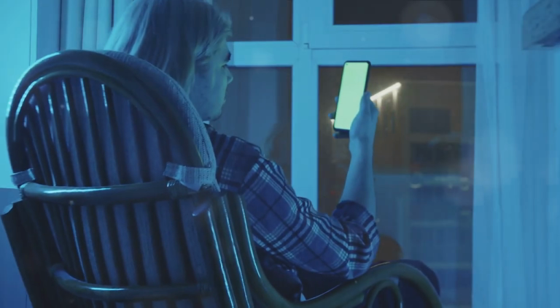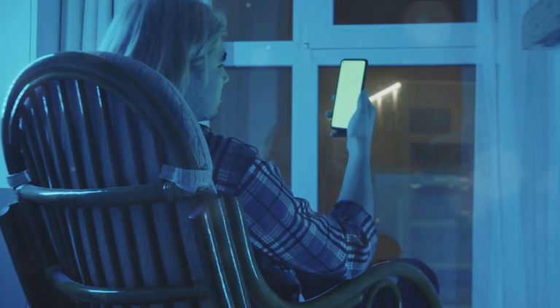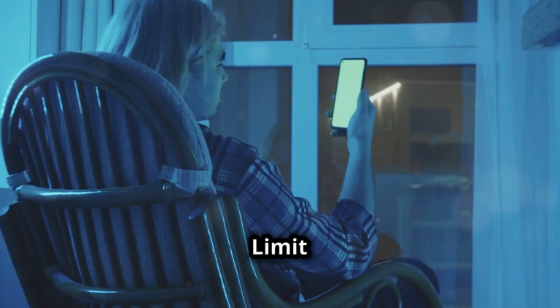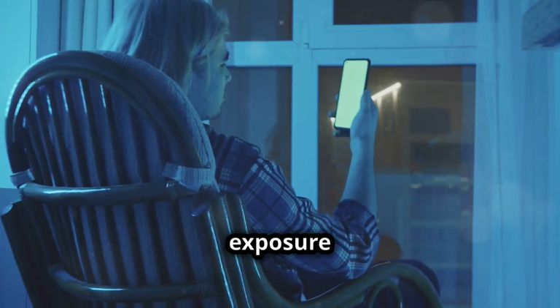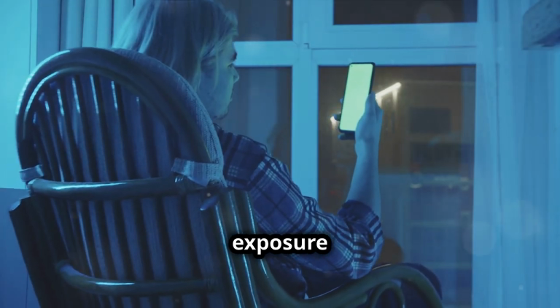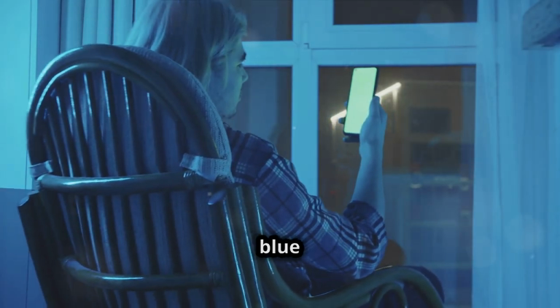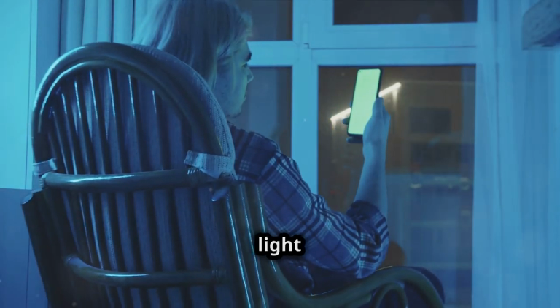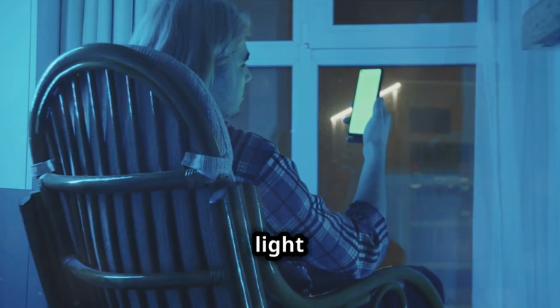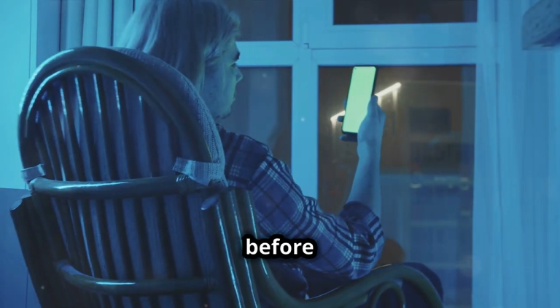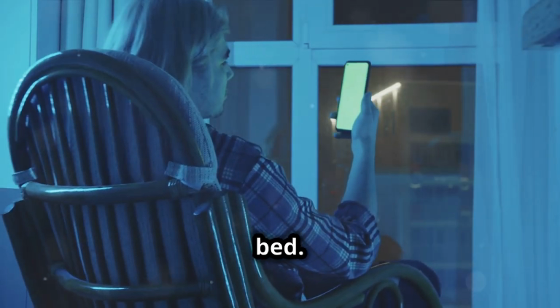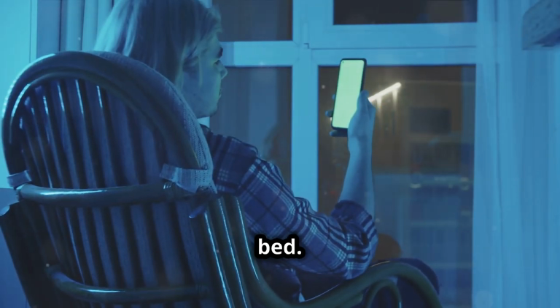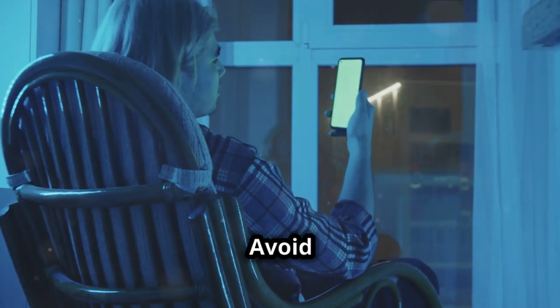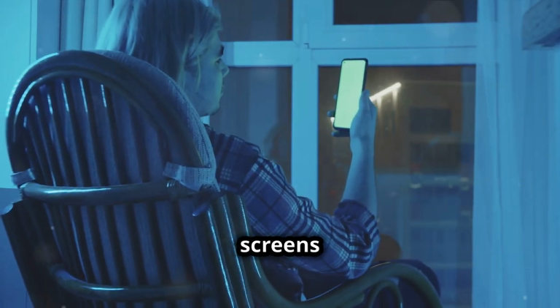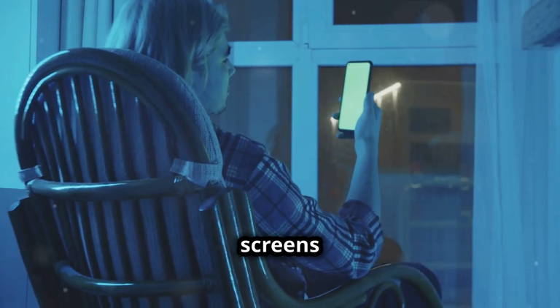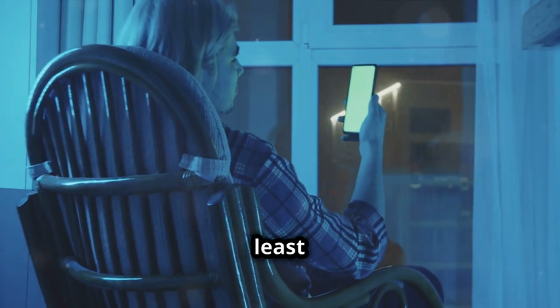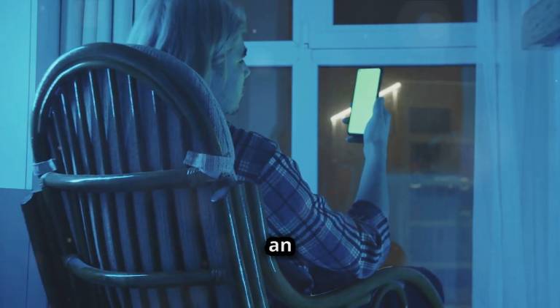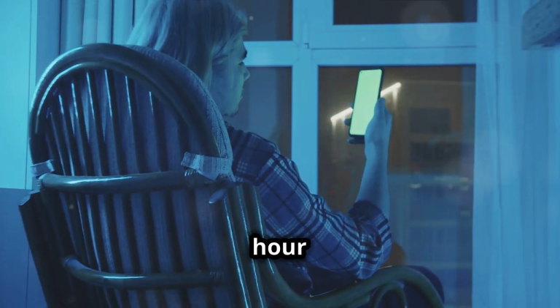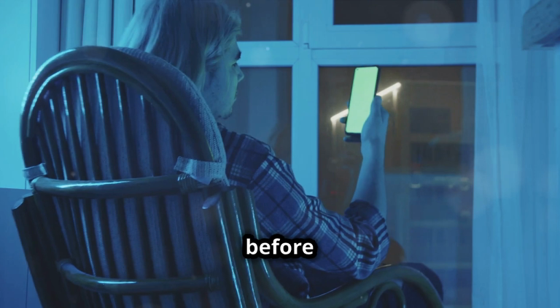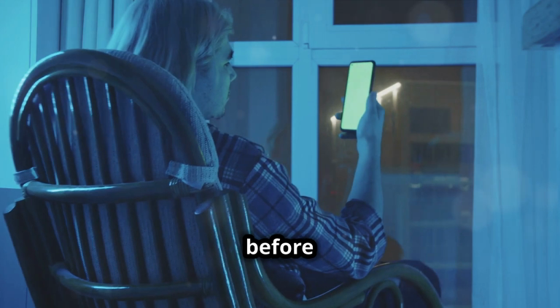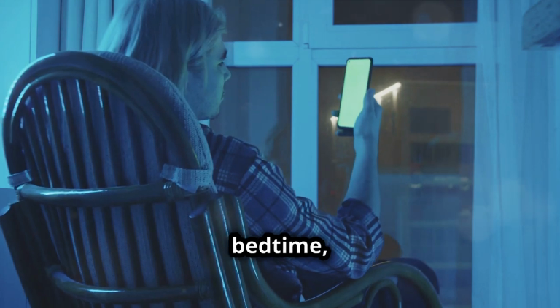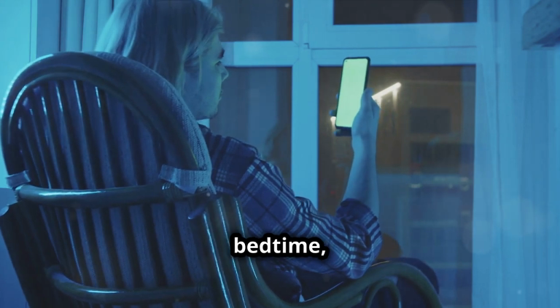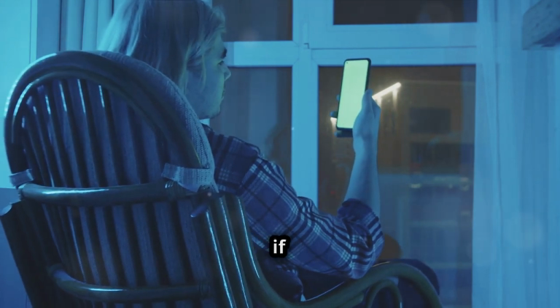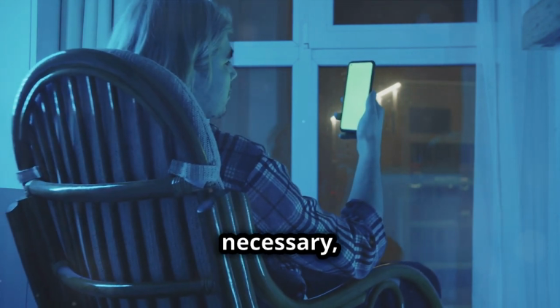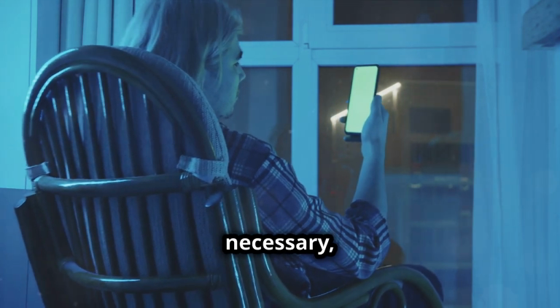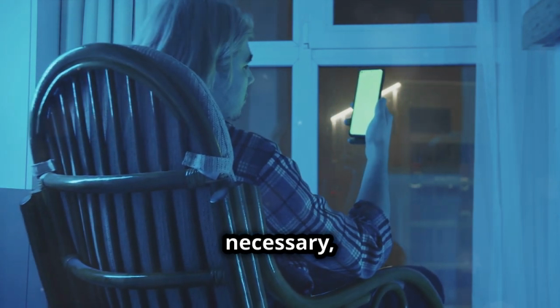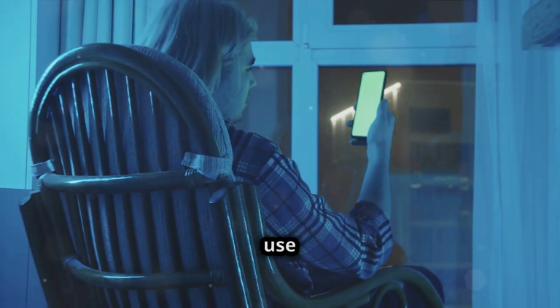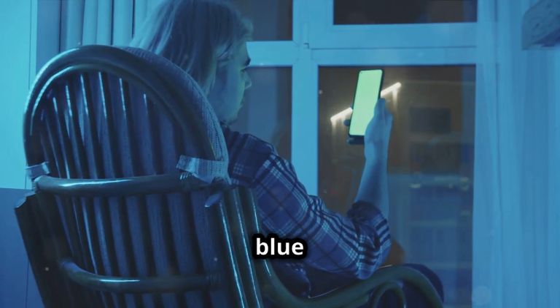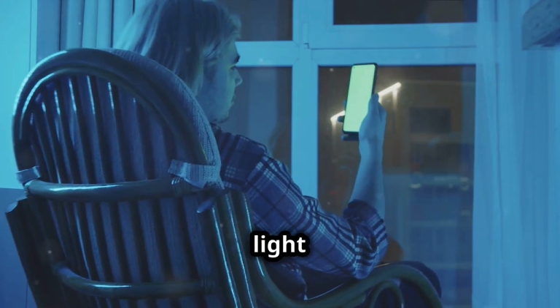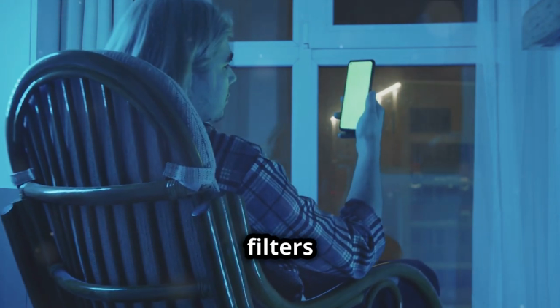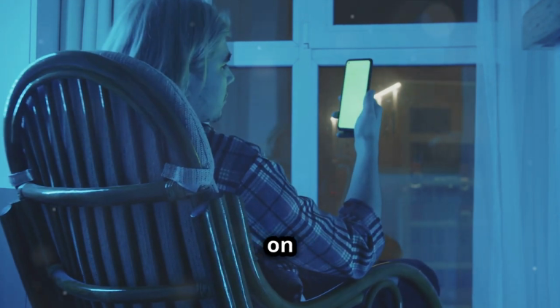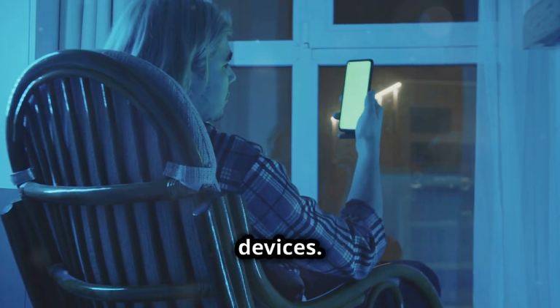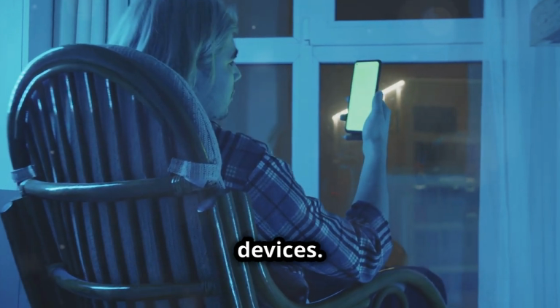Limit exposure to blue light before bed. Avoid screens at least an hour before bedtime, and if necessary use blue light filters on your devices.